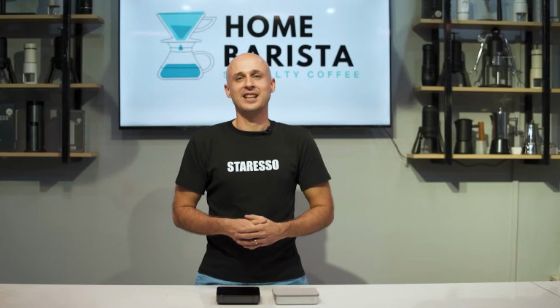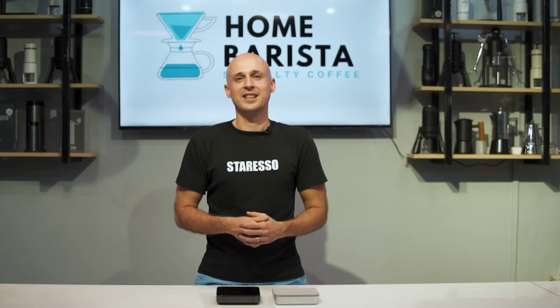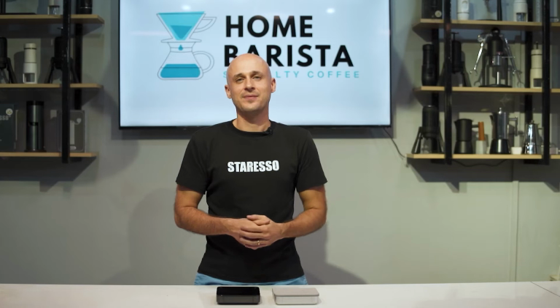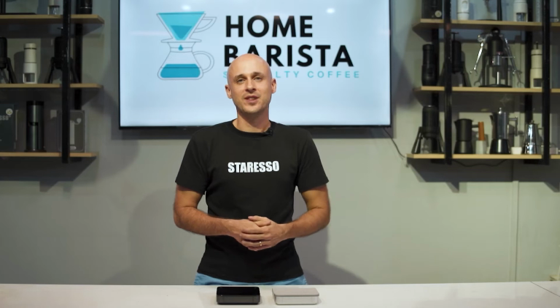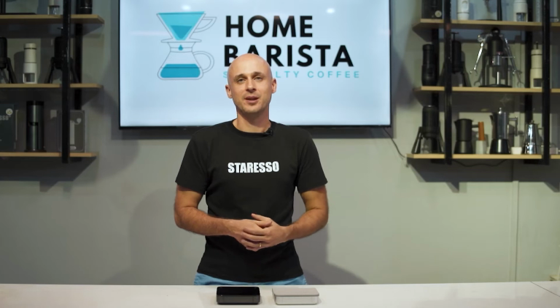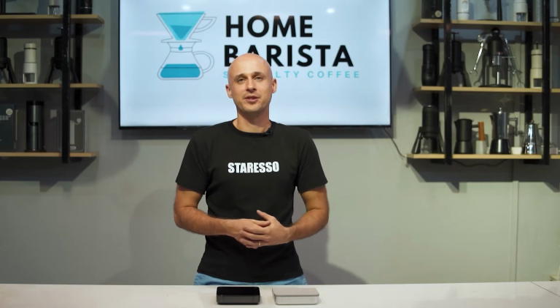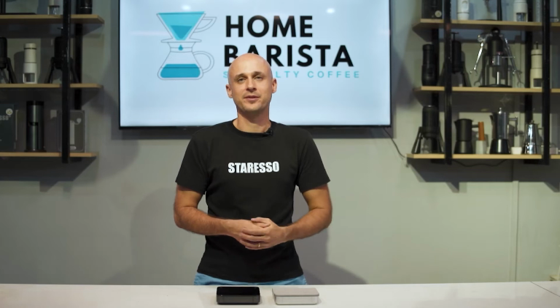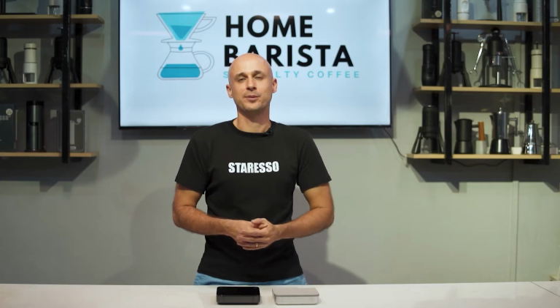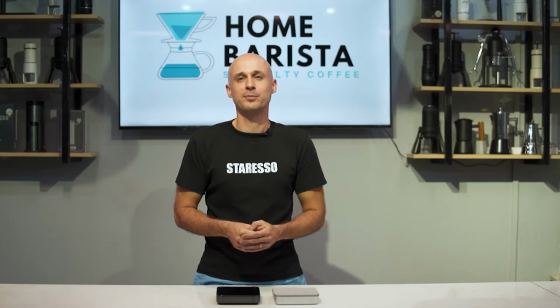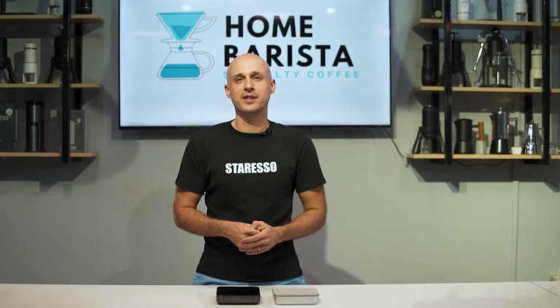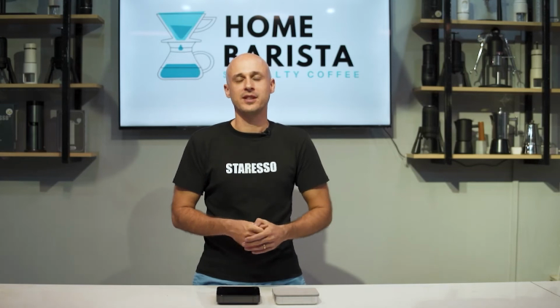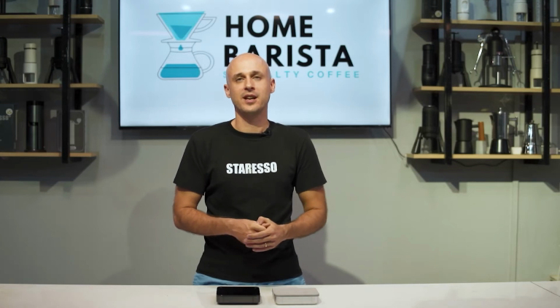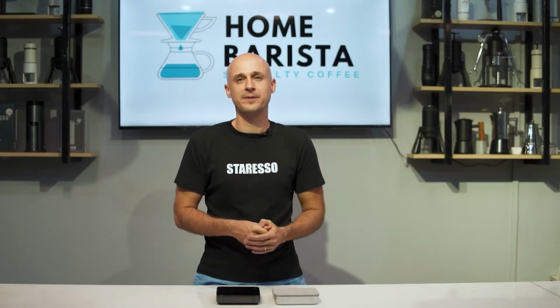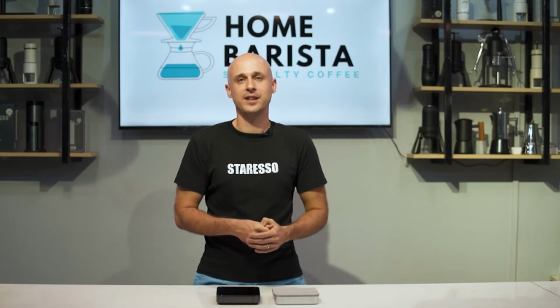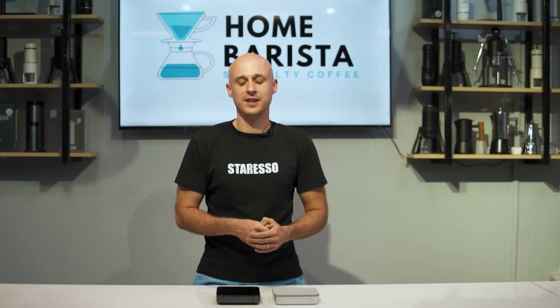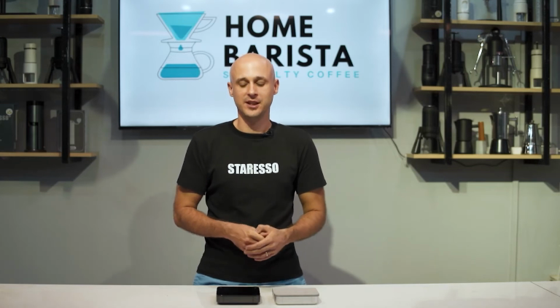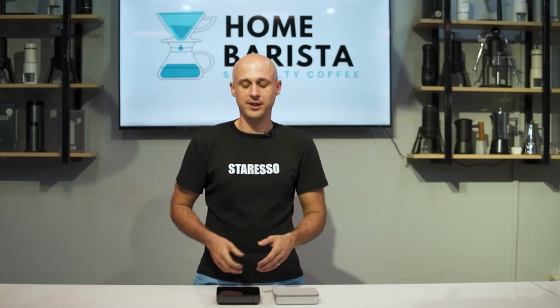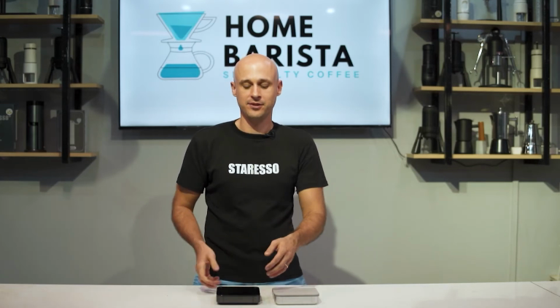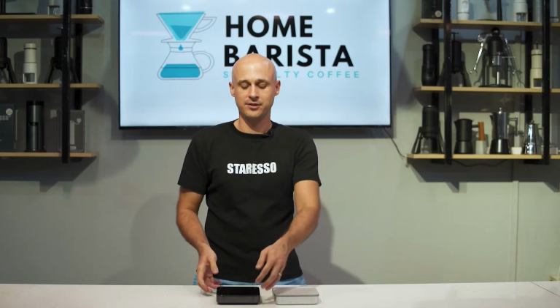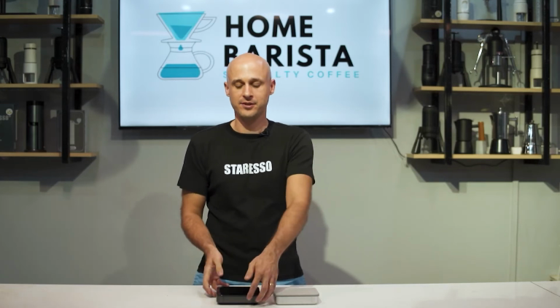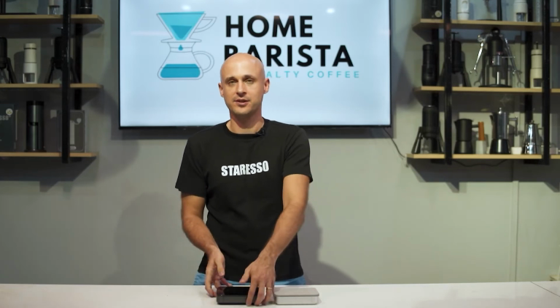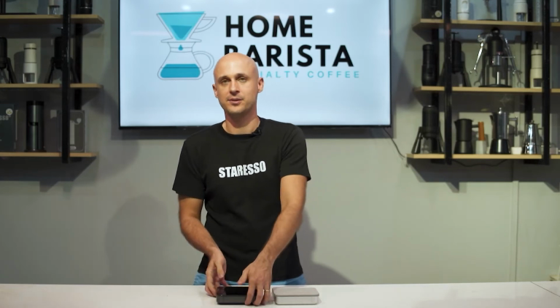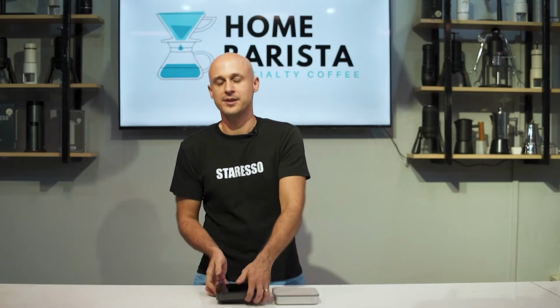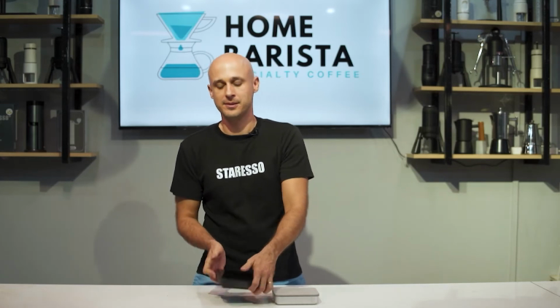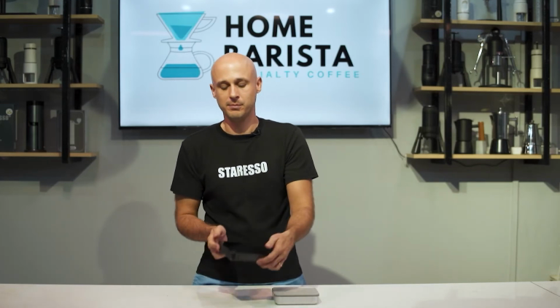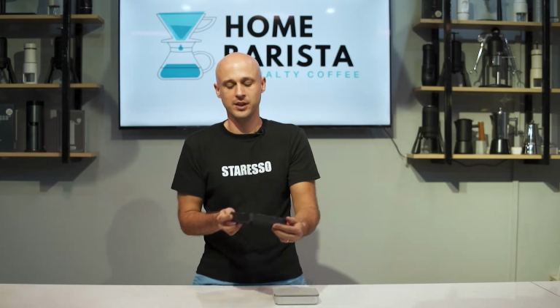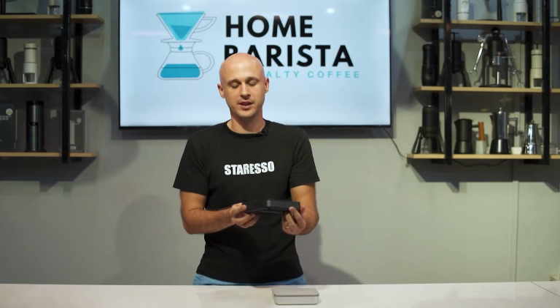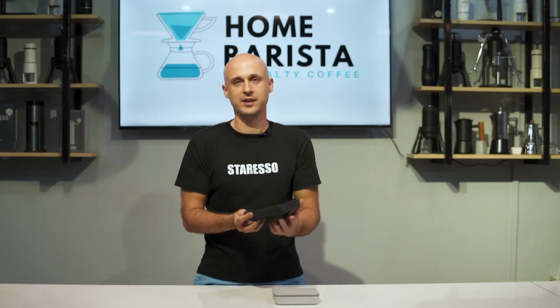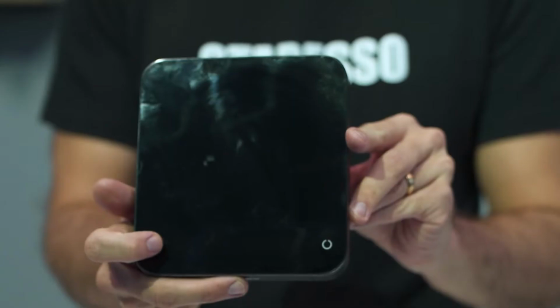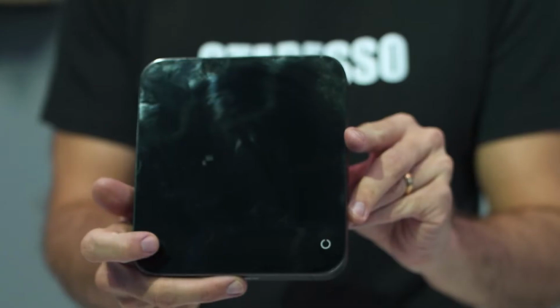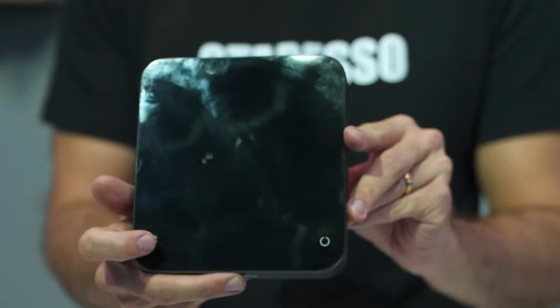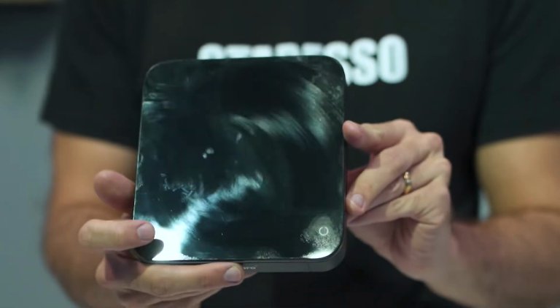Hi guys, I'm Richard from Home Barista Coffee and let me introduce the new Smart Scale.